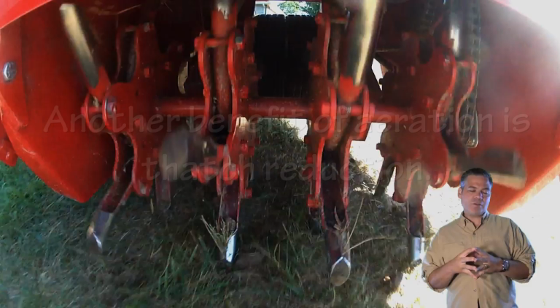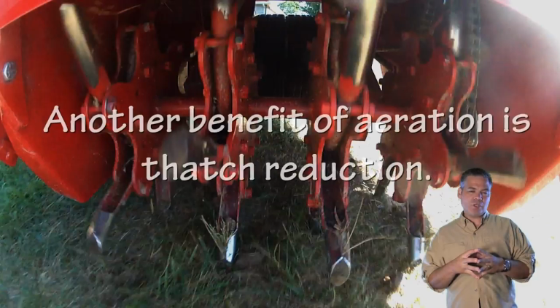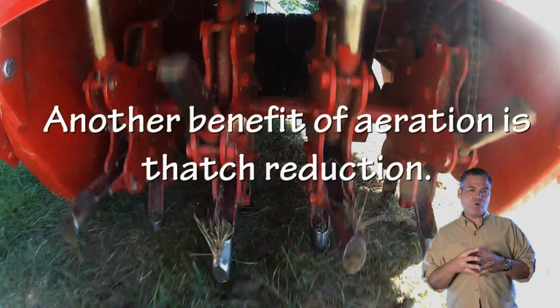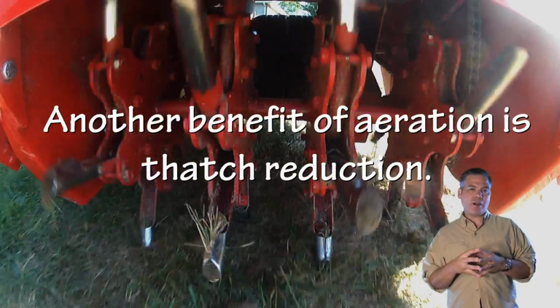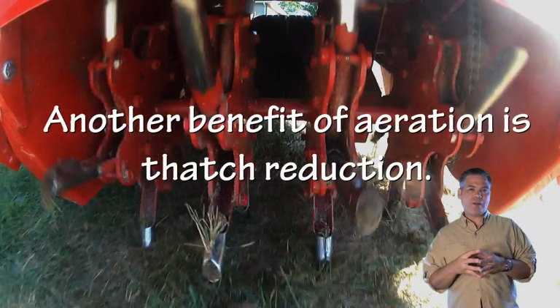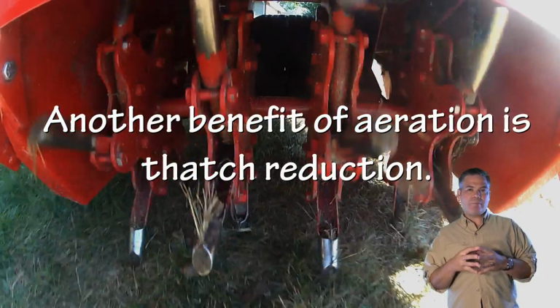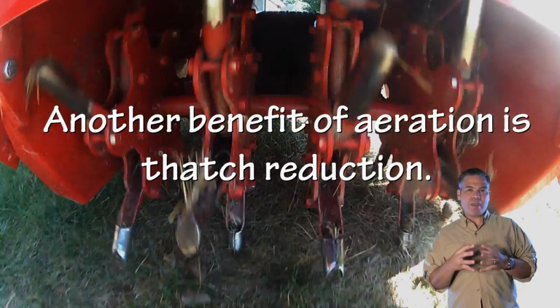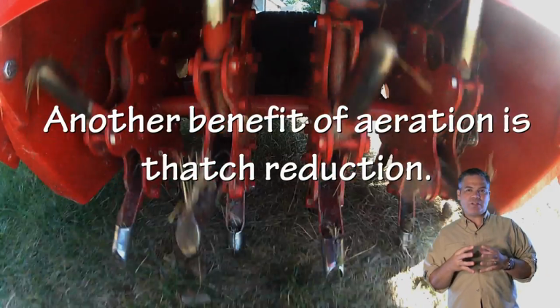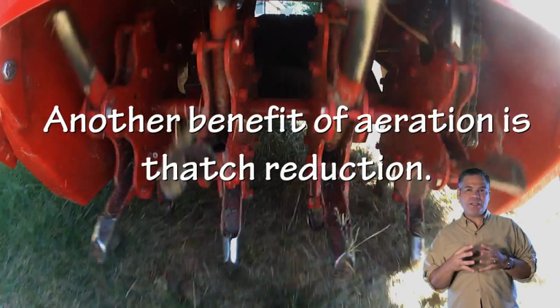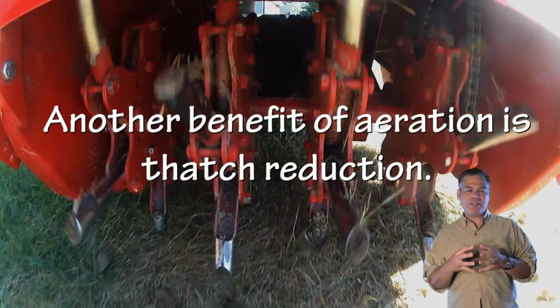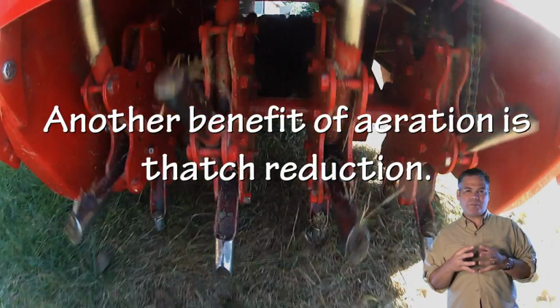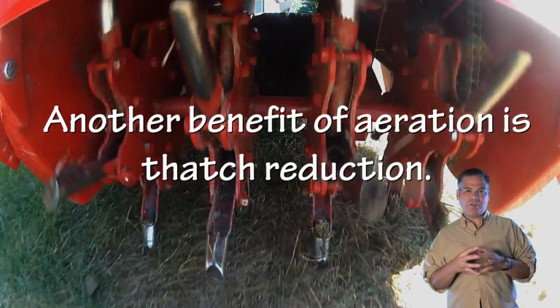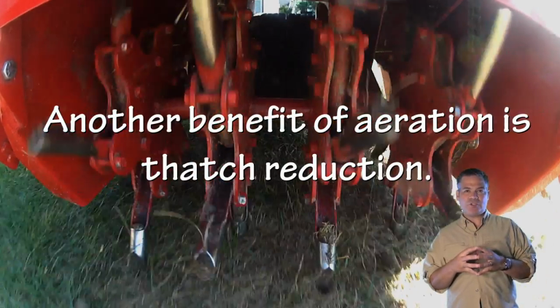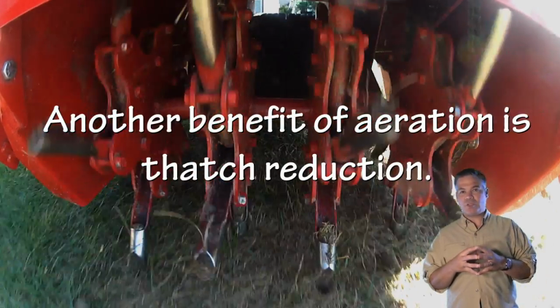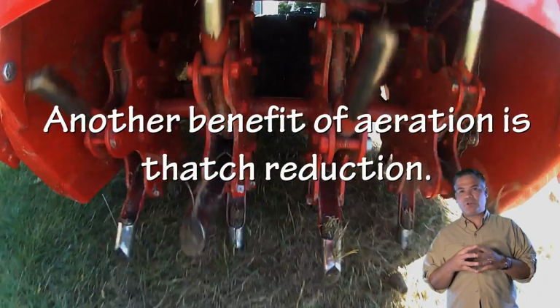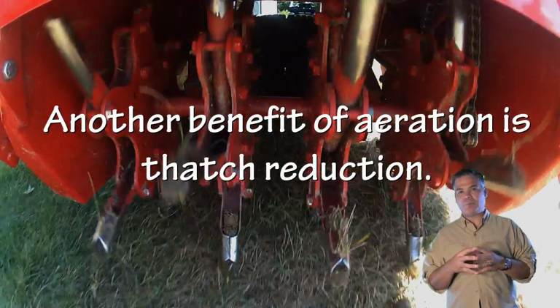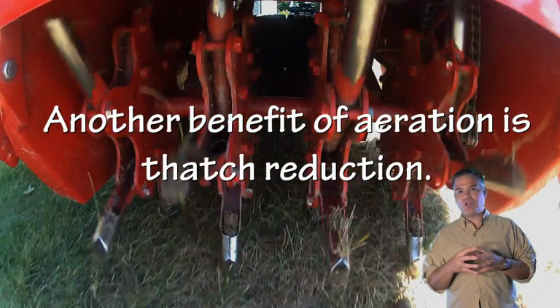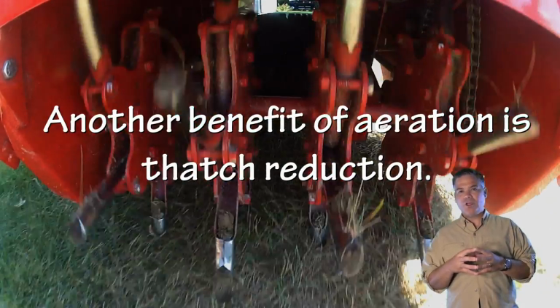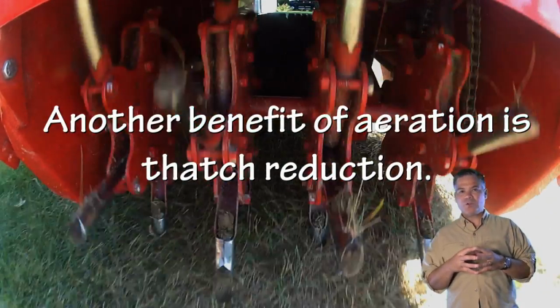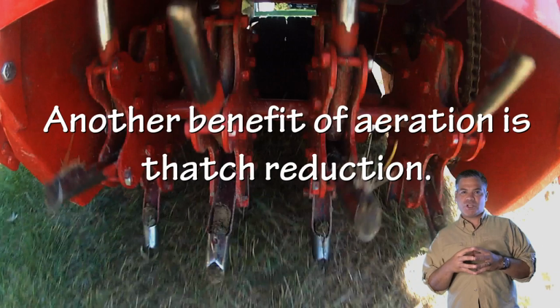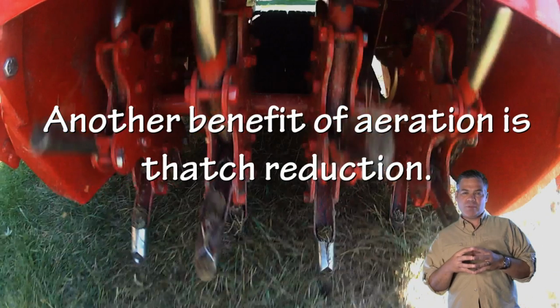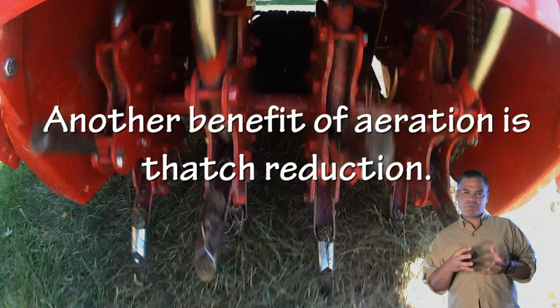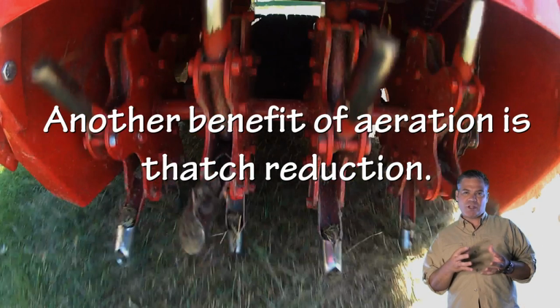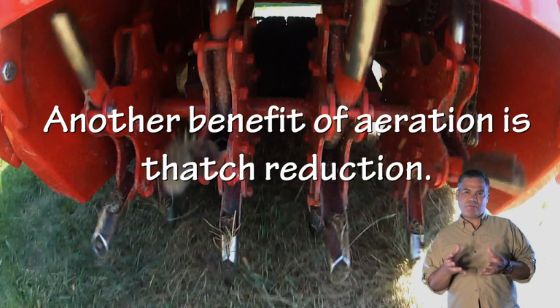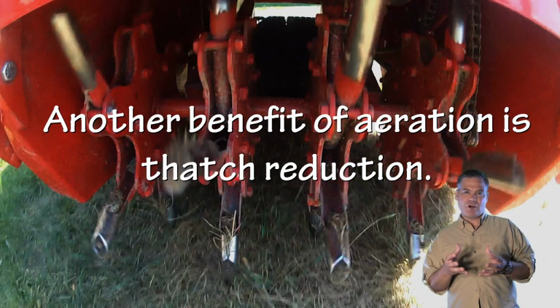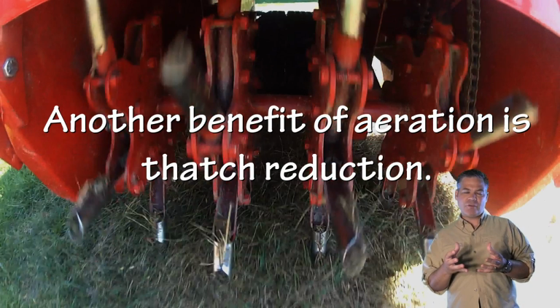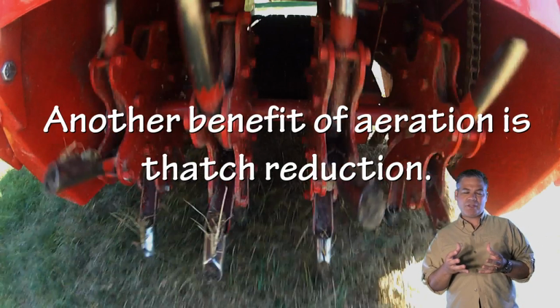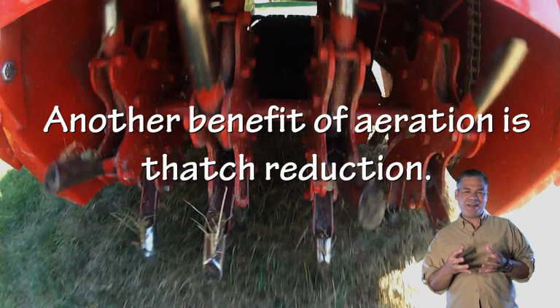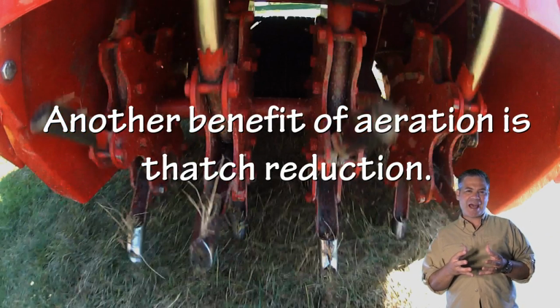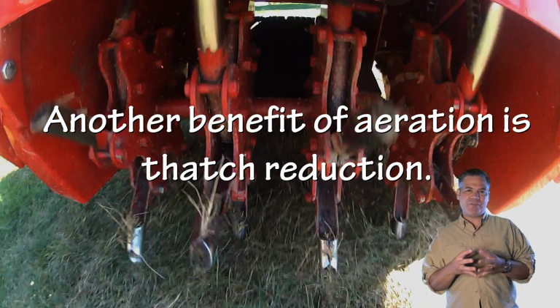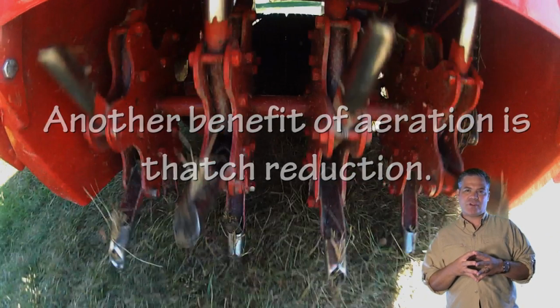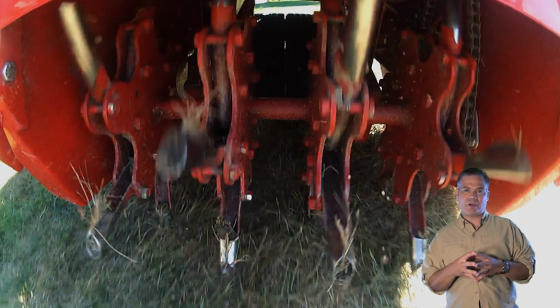You can core aerate basically any time of the year that you can pull a plug, which is going to be spring and fall — typically not in the summer.